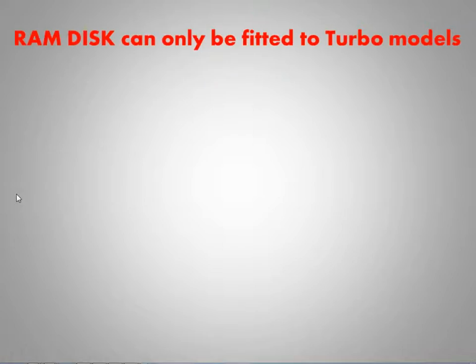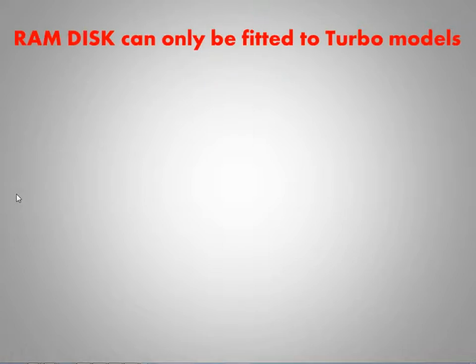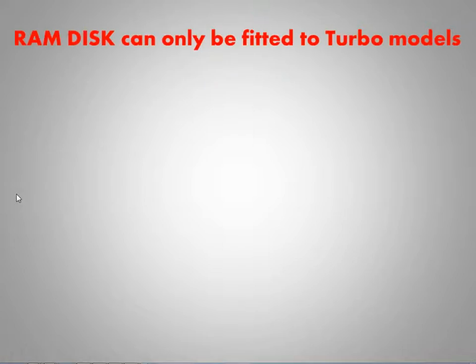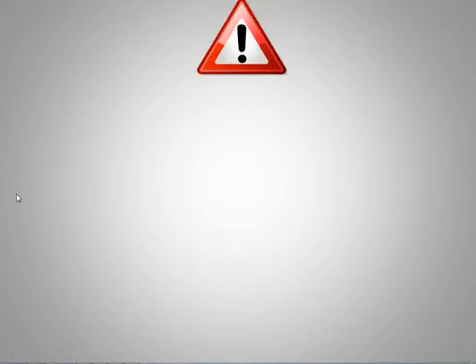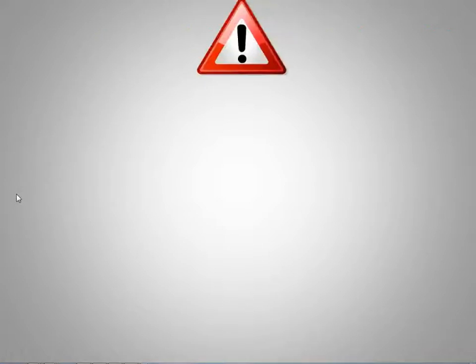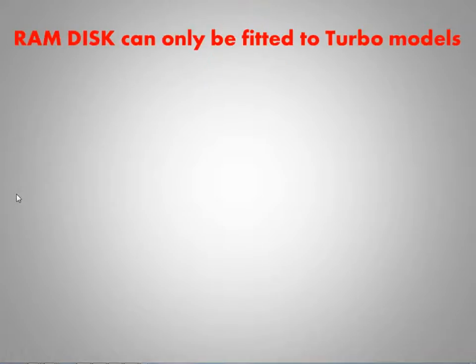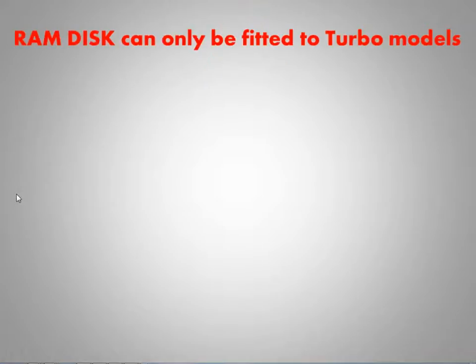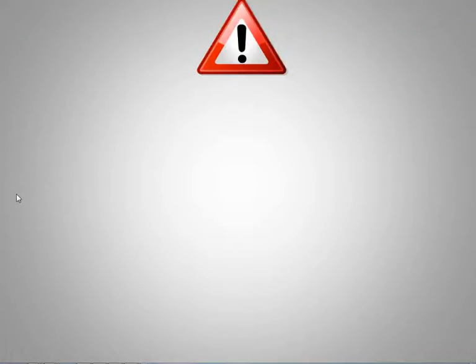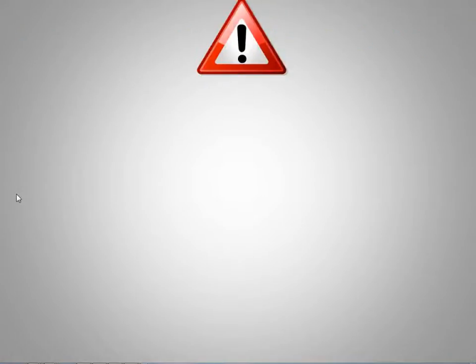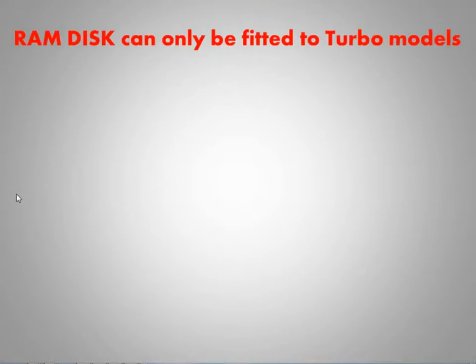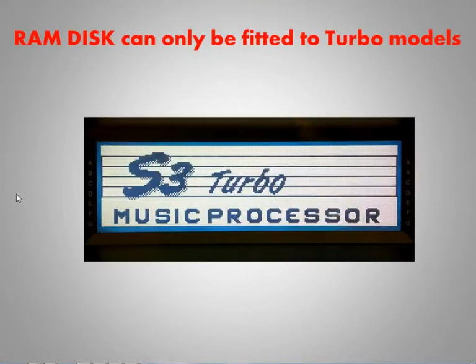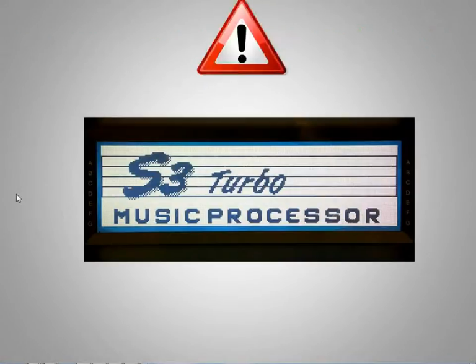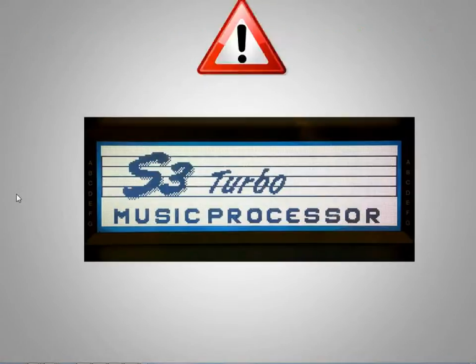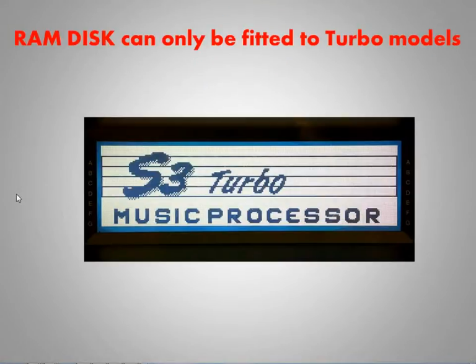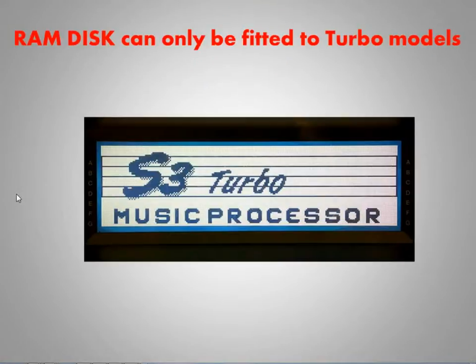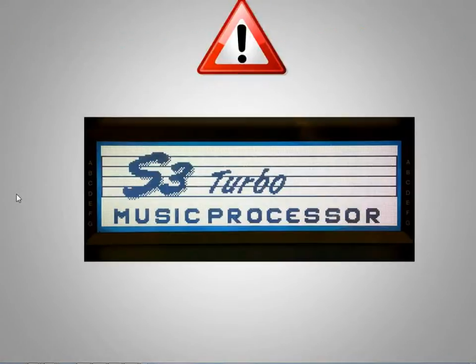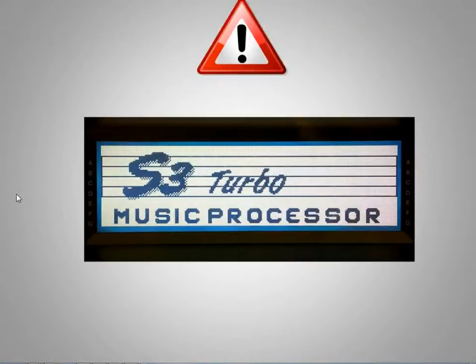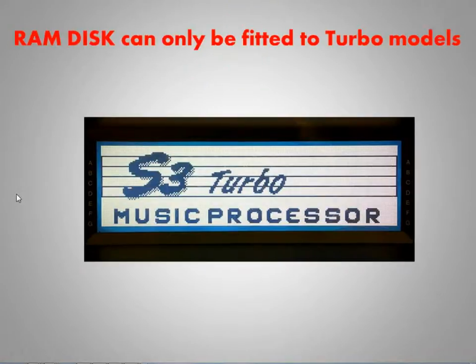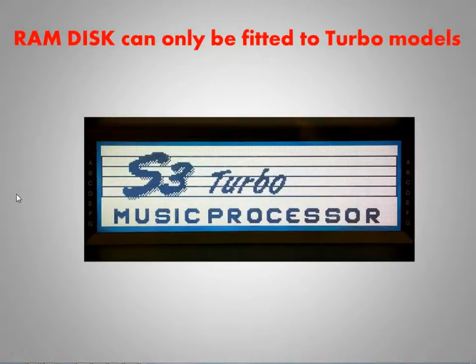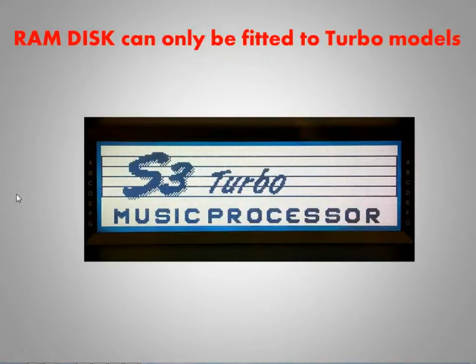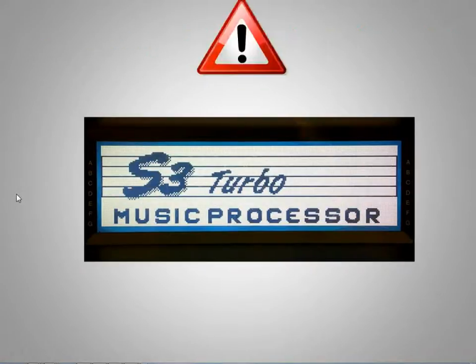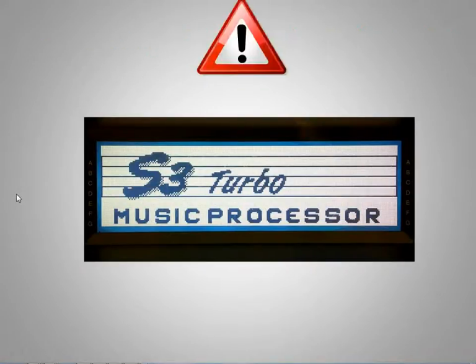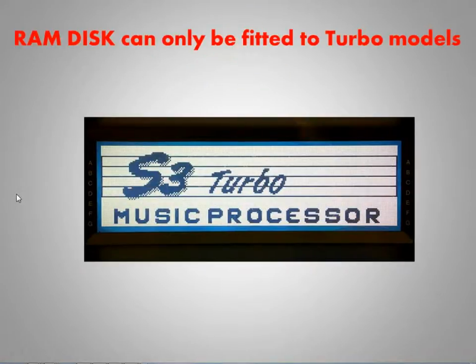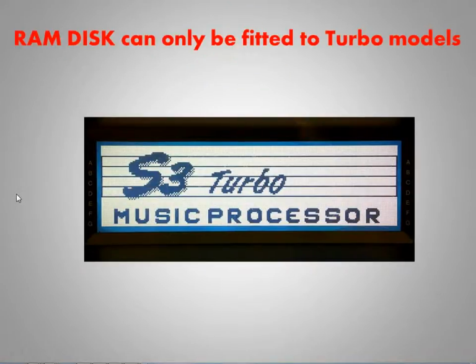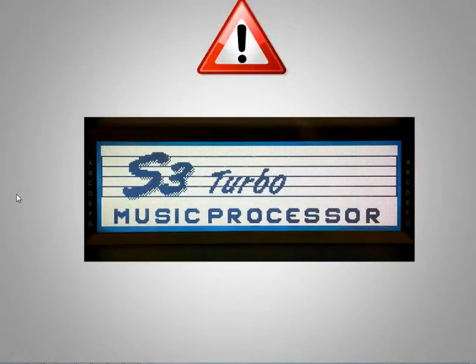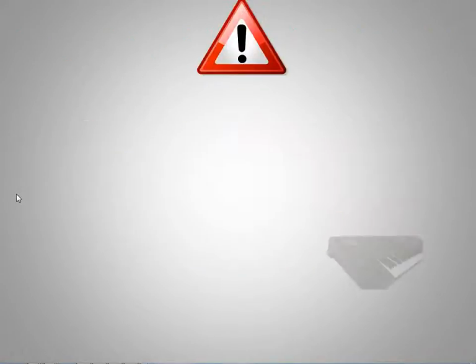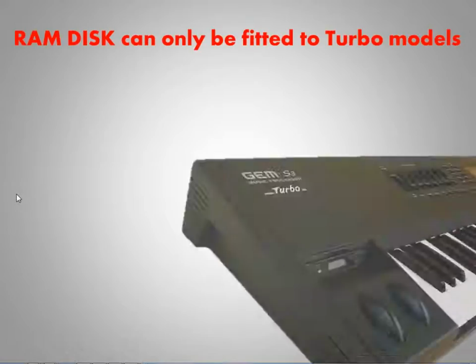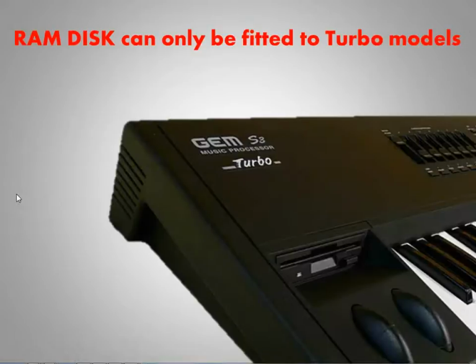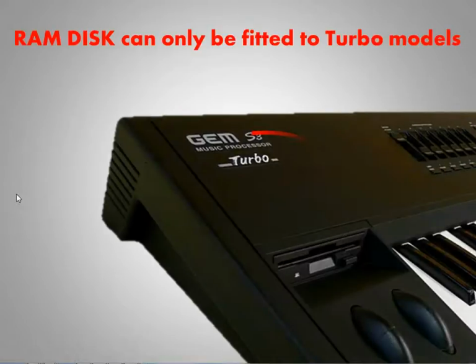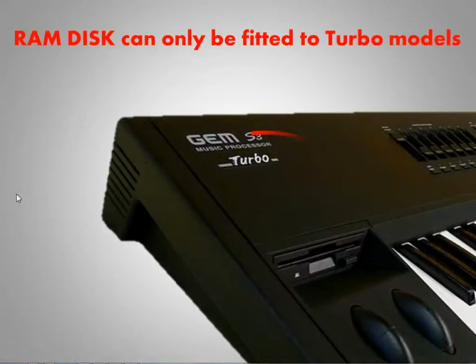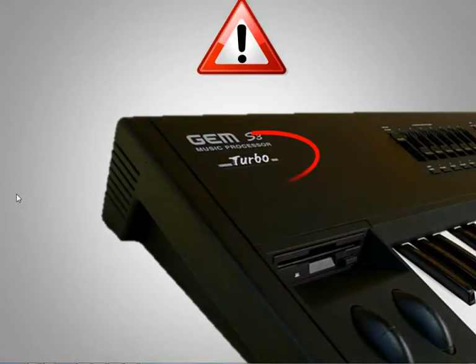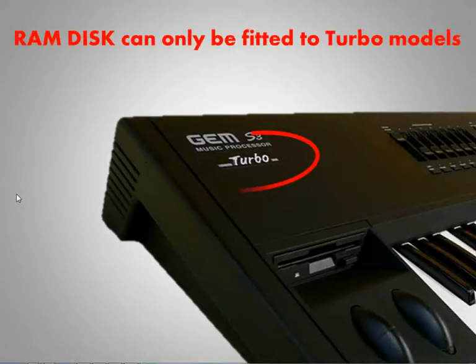It's fairly evident if you have a Turbo version, either from the screen at power-up, or the sticker that's often fitted underneath the model, or underneath the floppy drive.